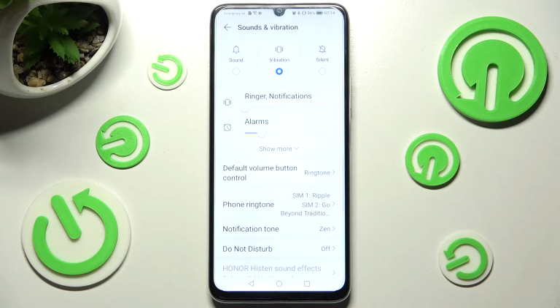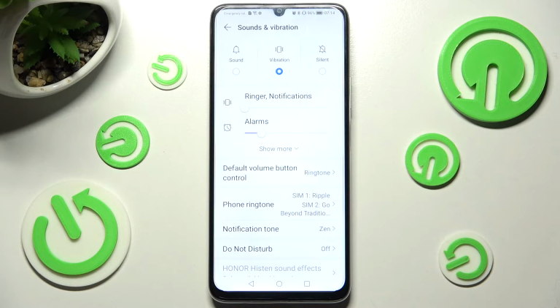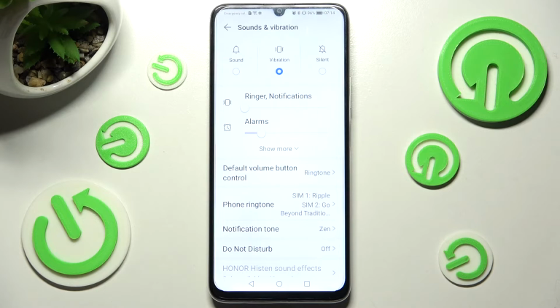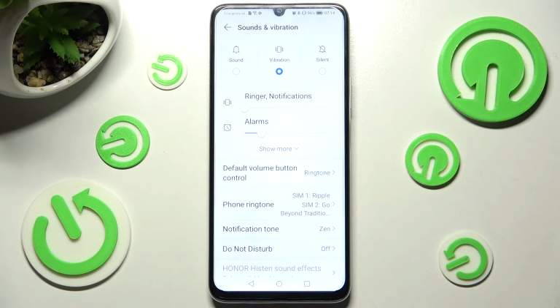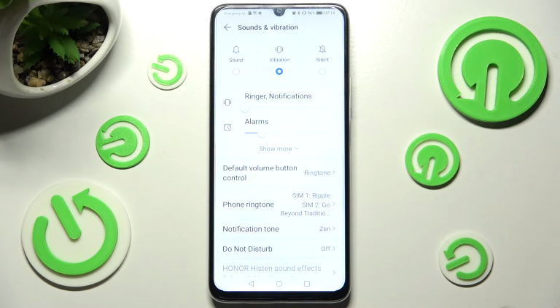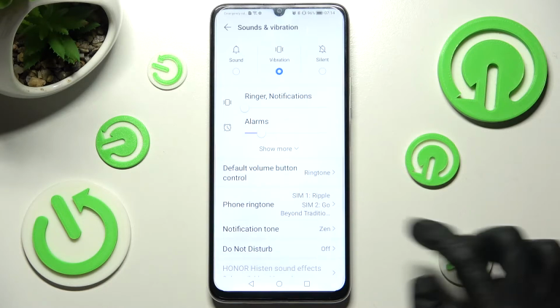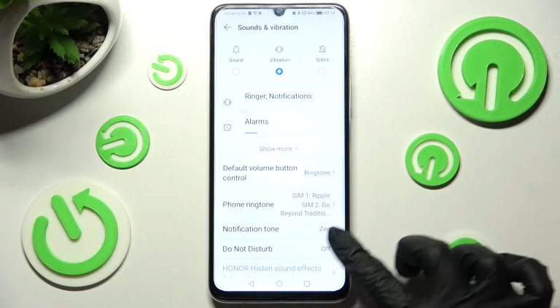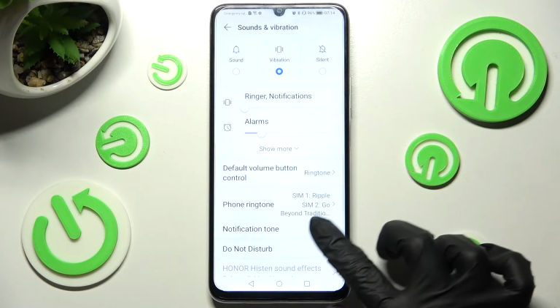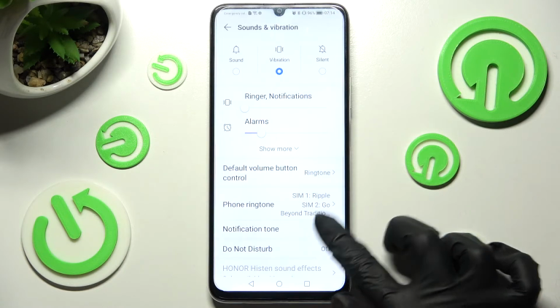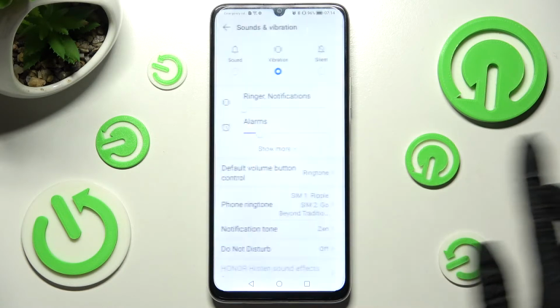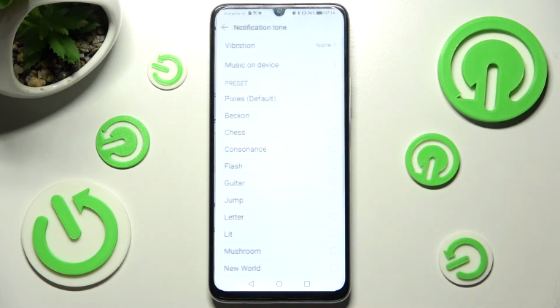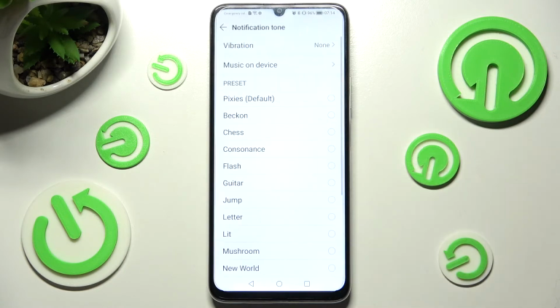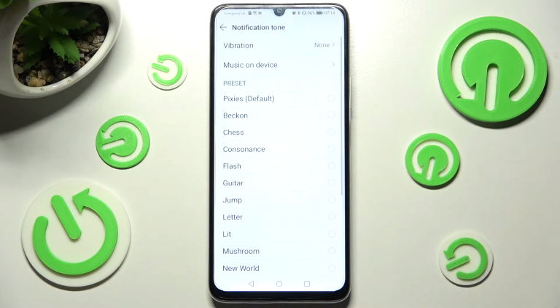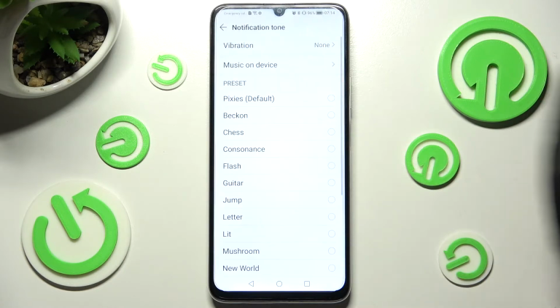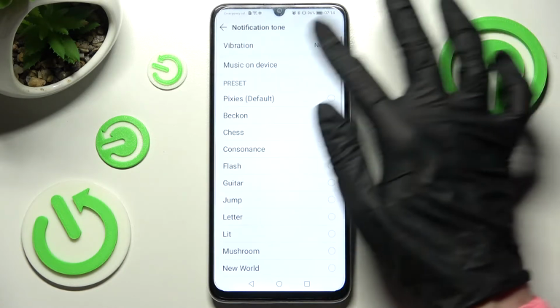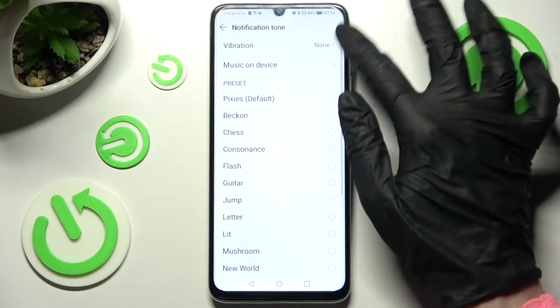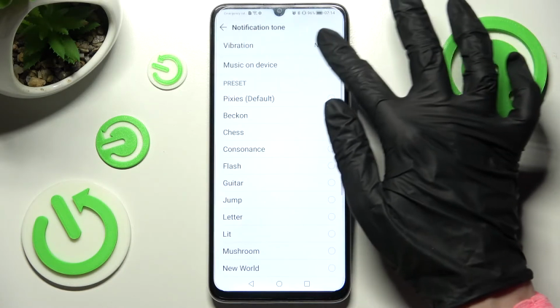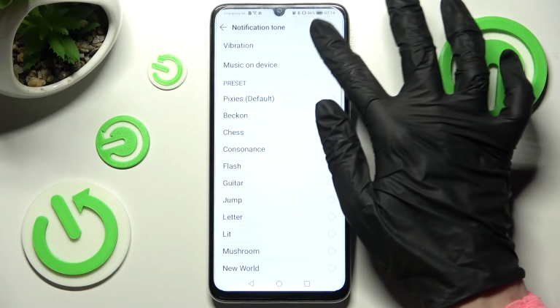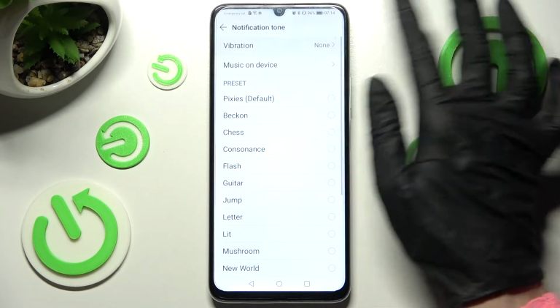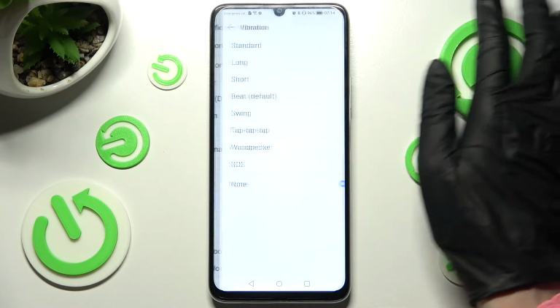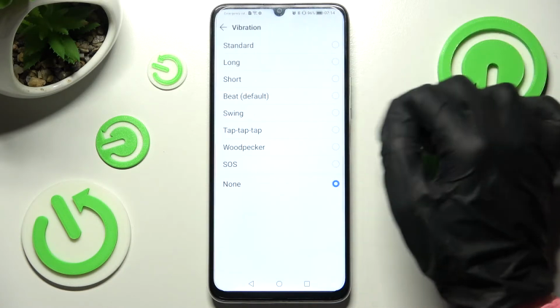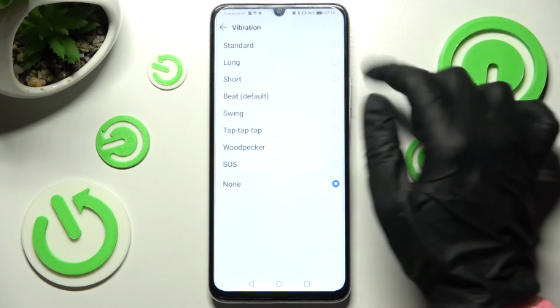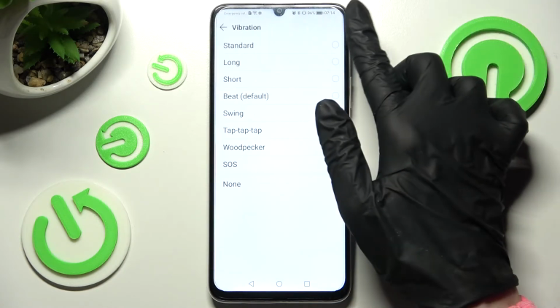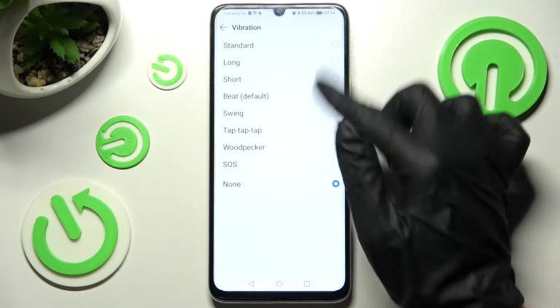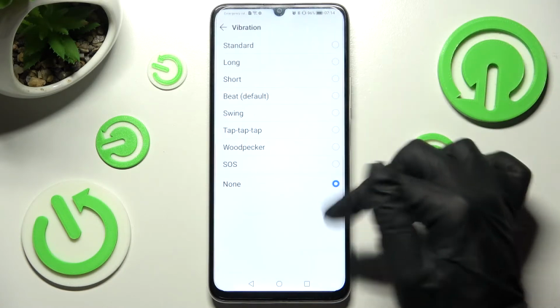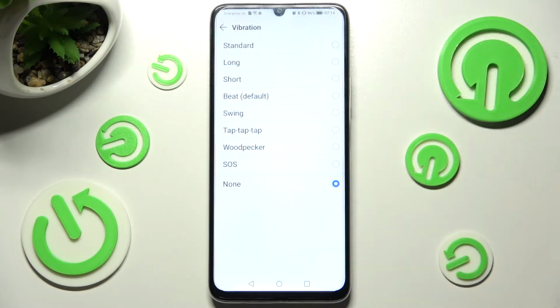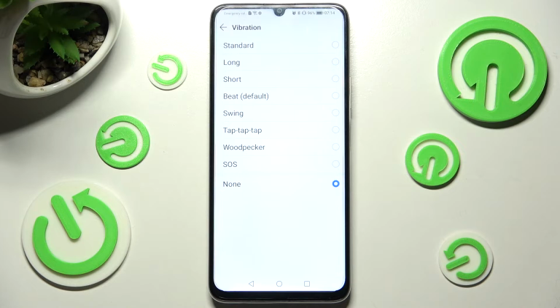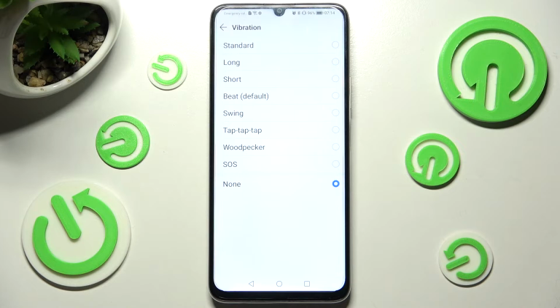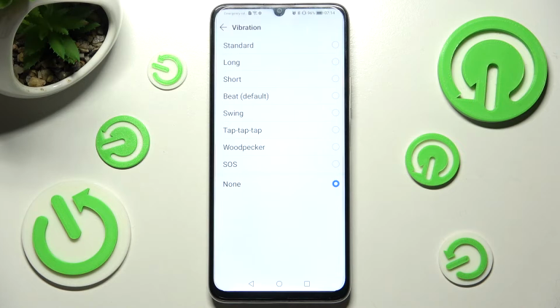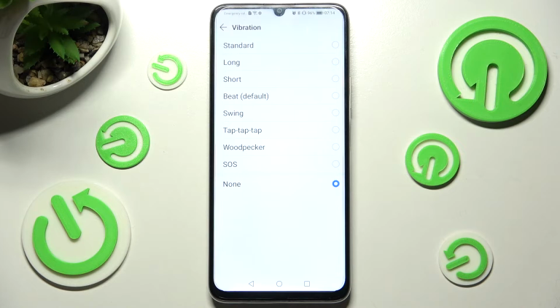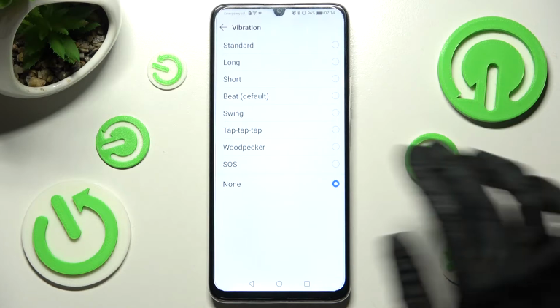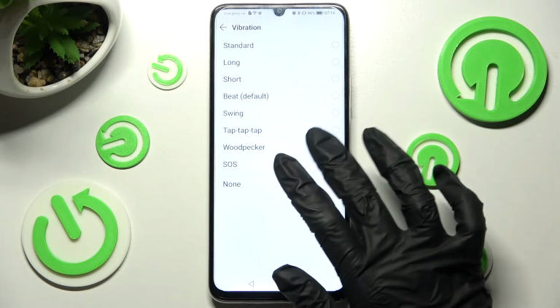Then click on Notification Tone, tap on Vibration over here, and do exactly the same.